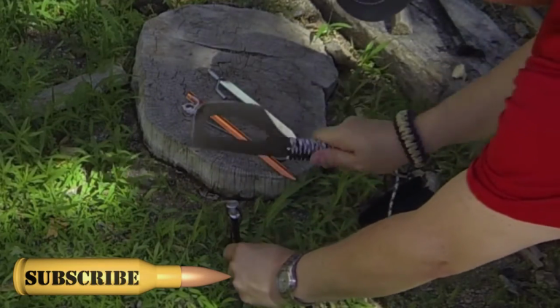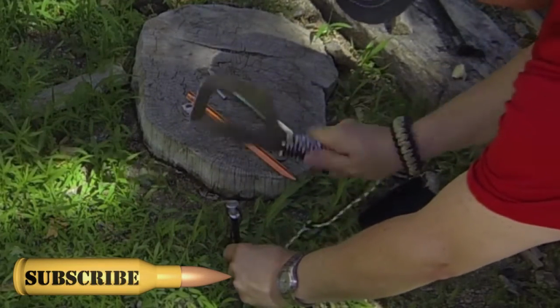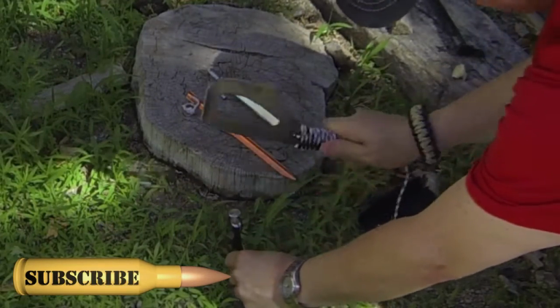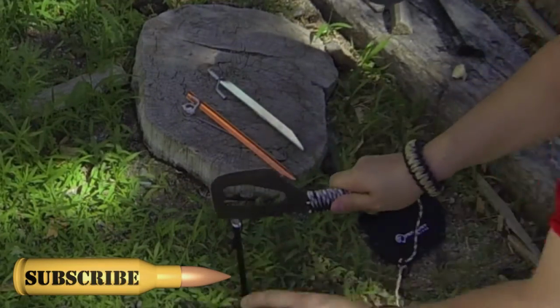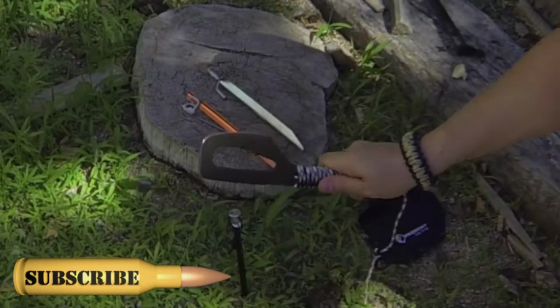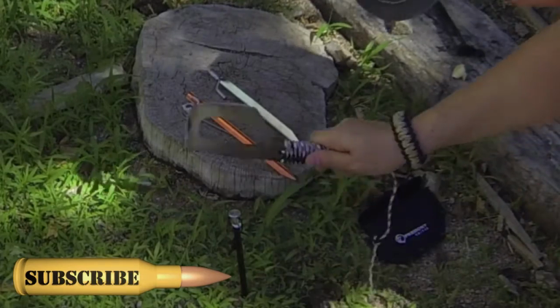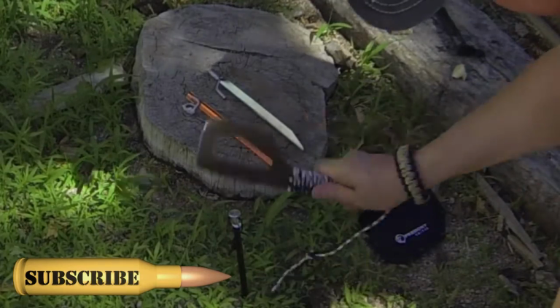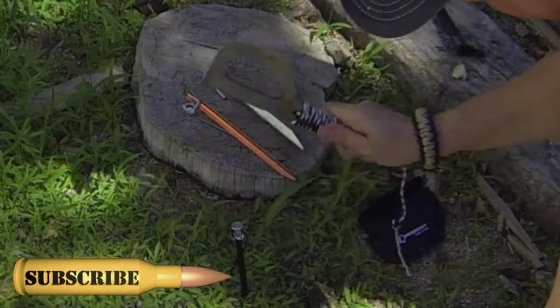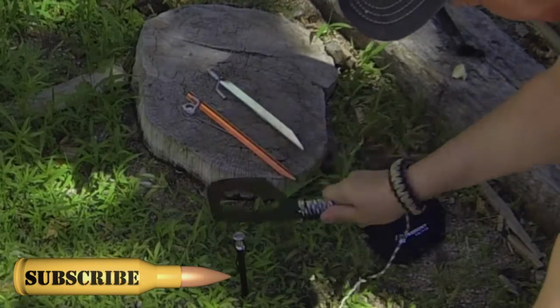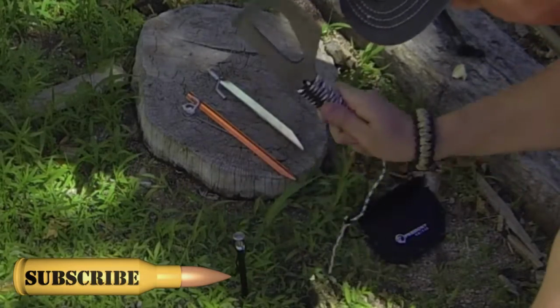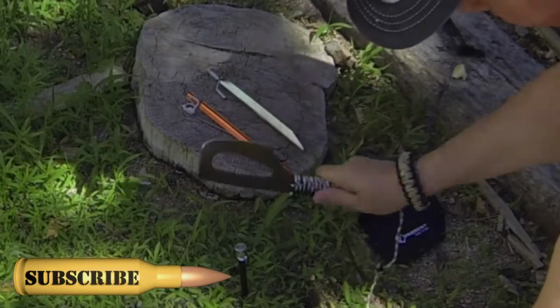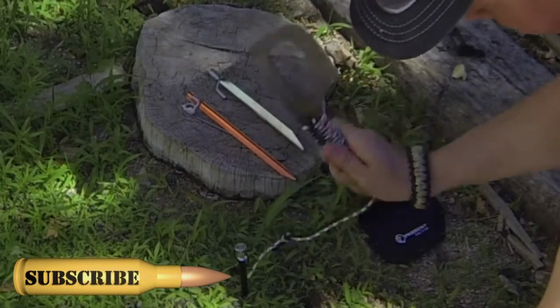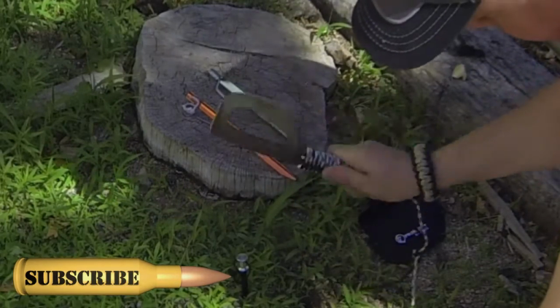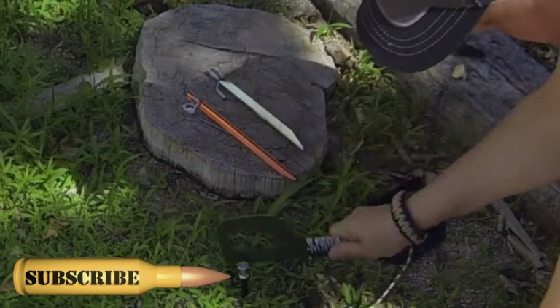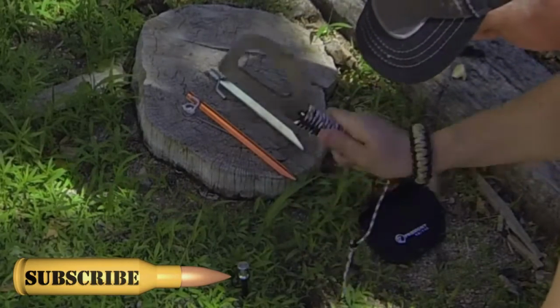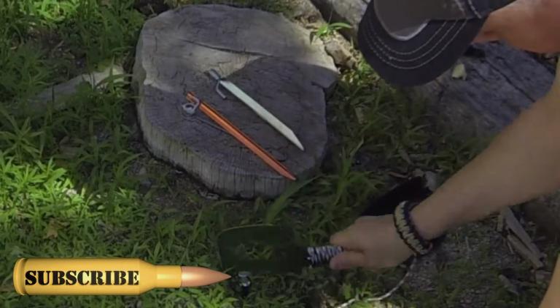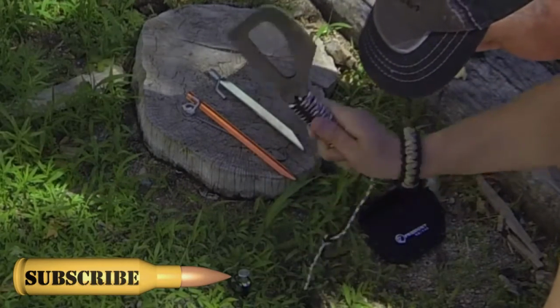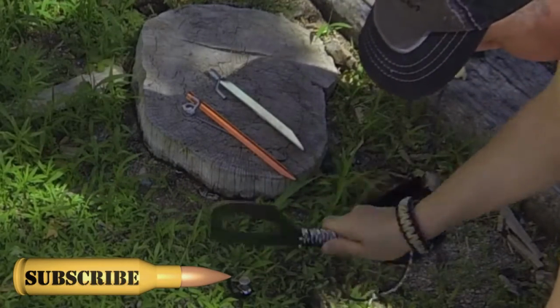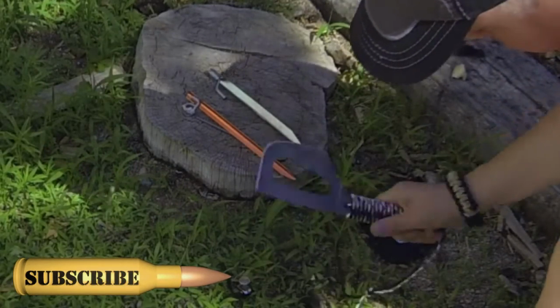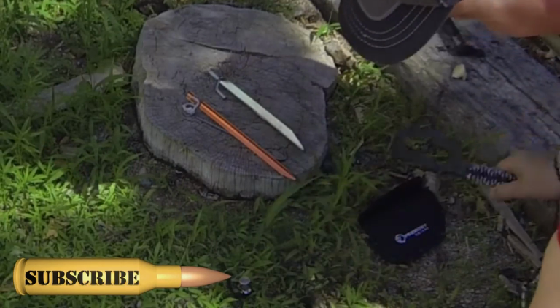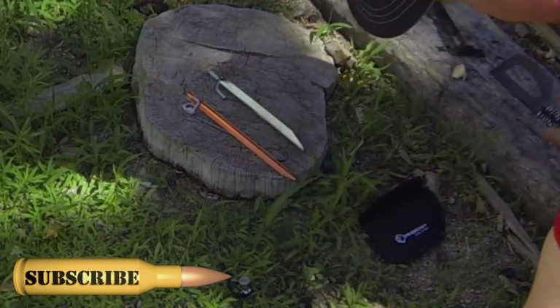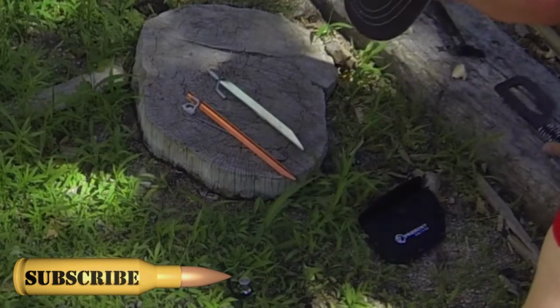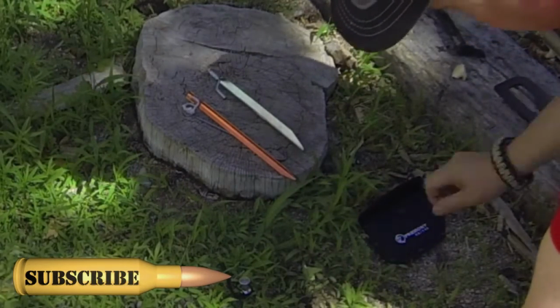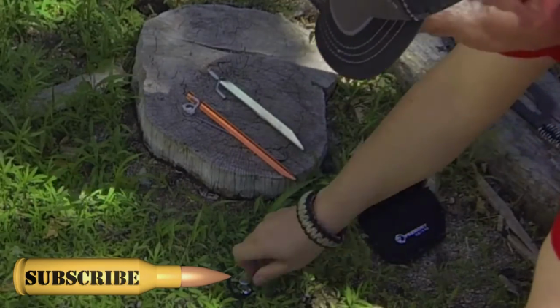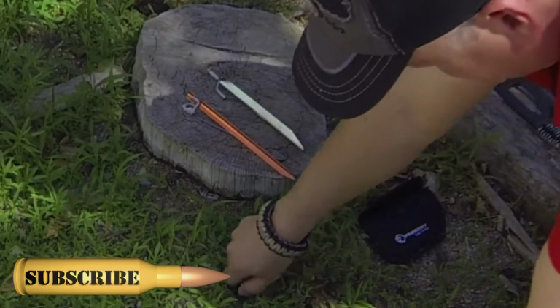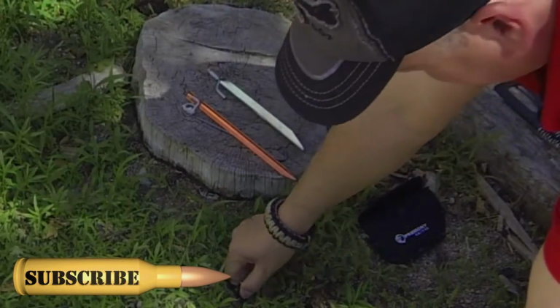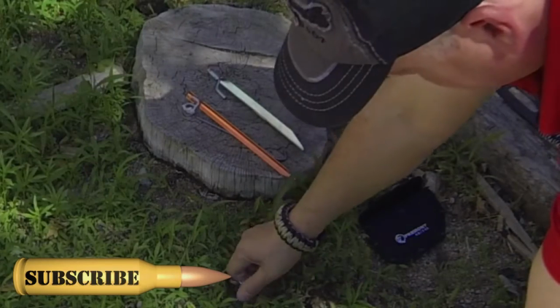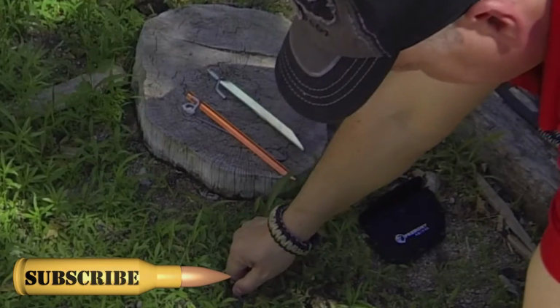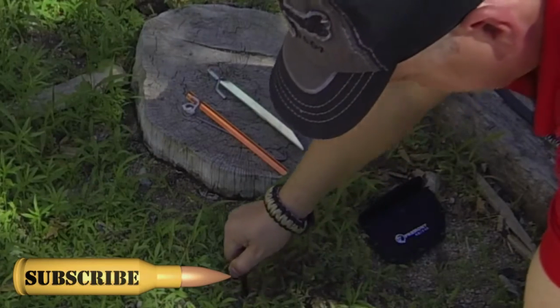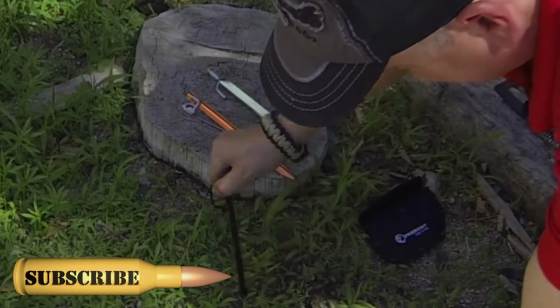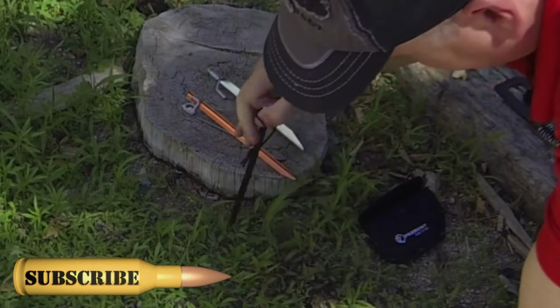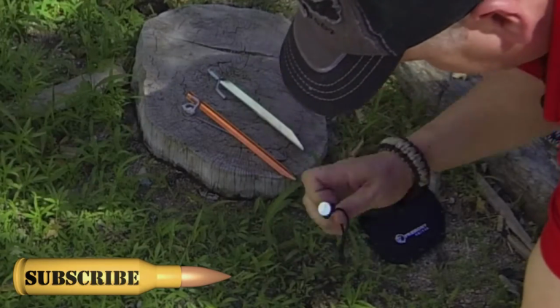A little harder to hit. Again, it did okay.